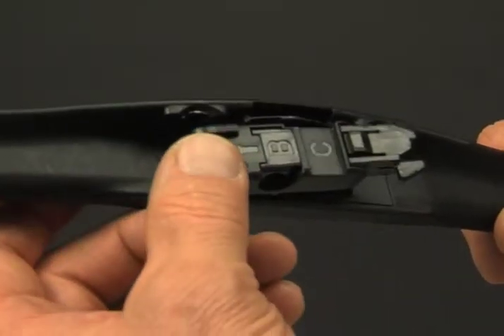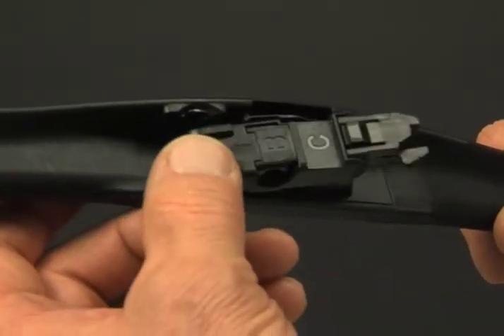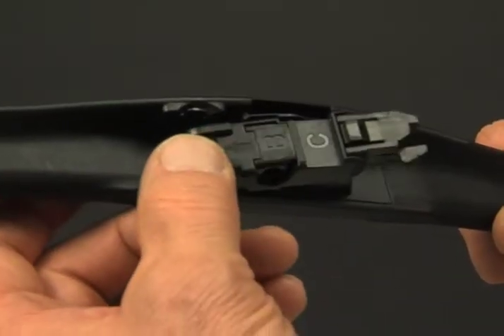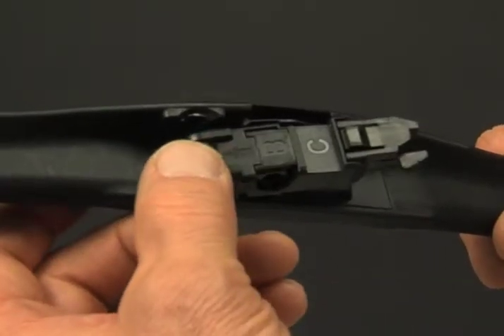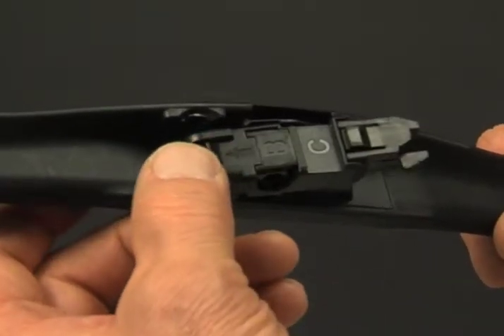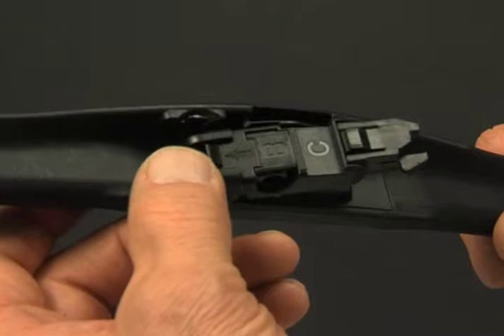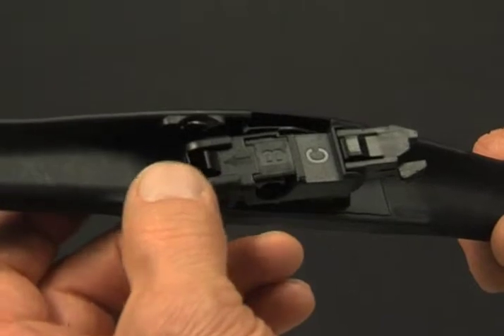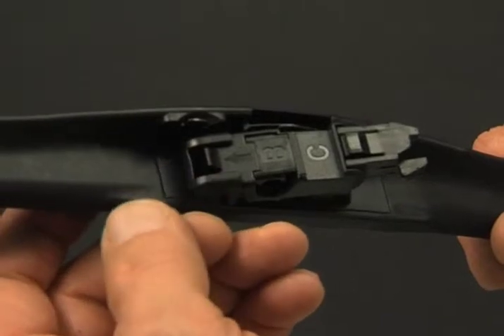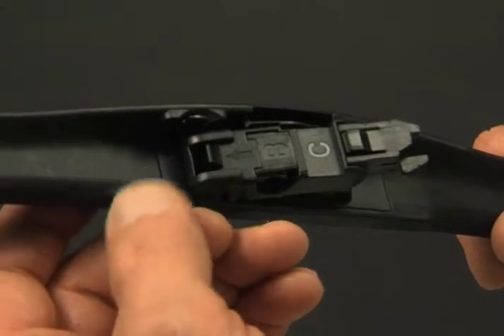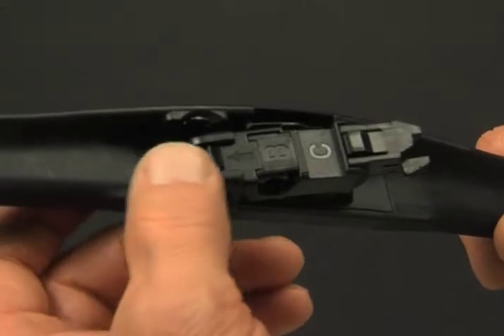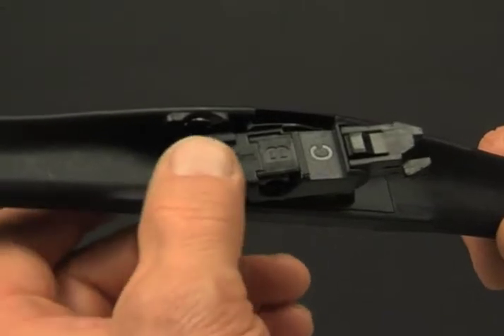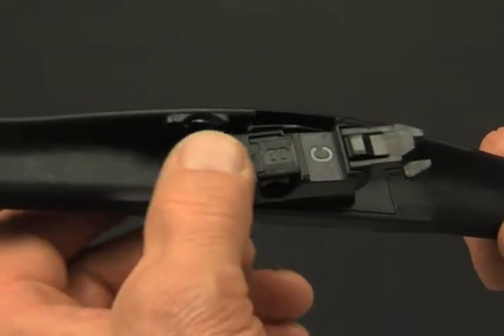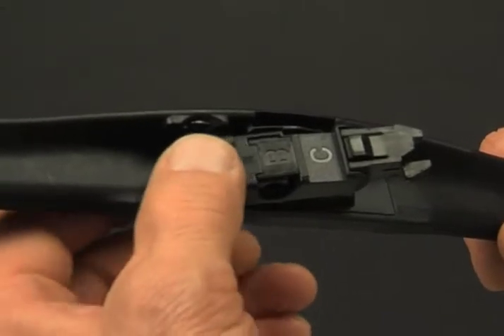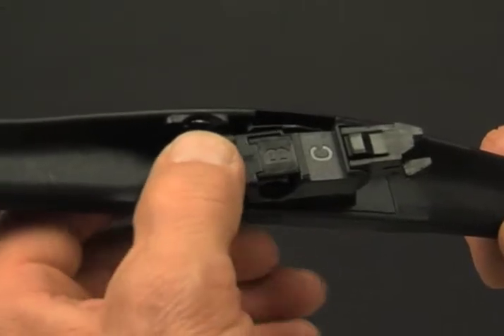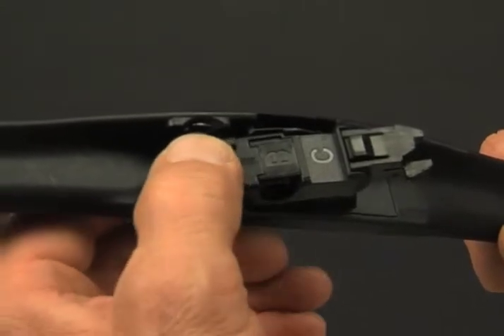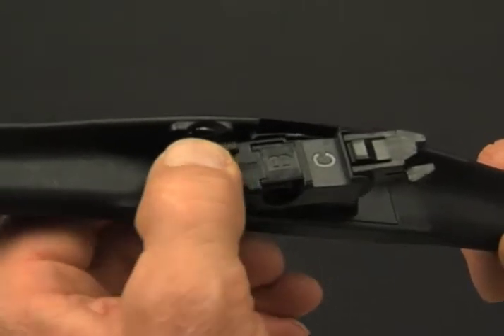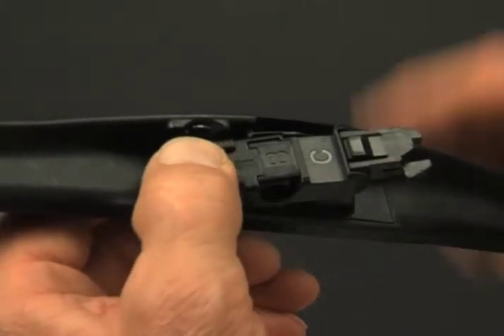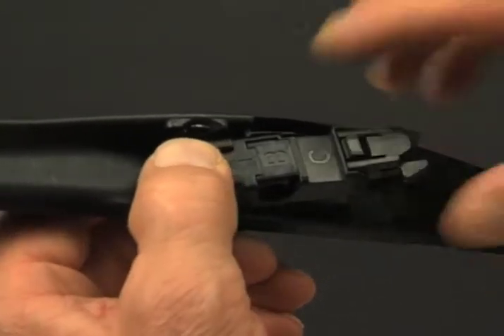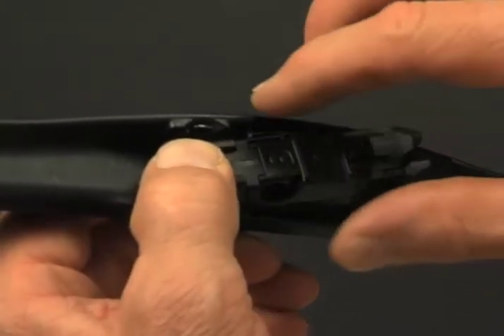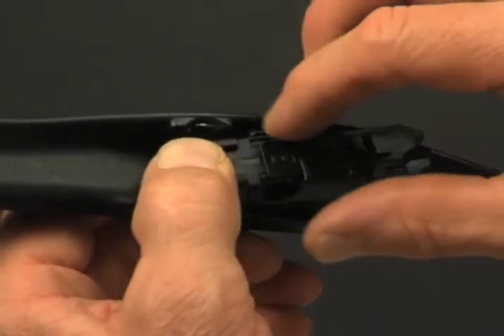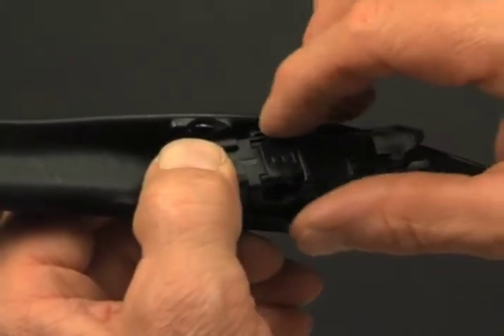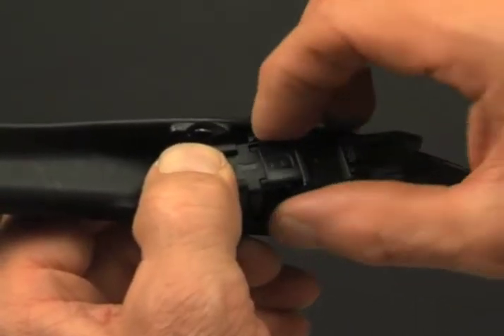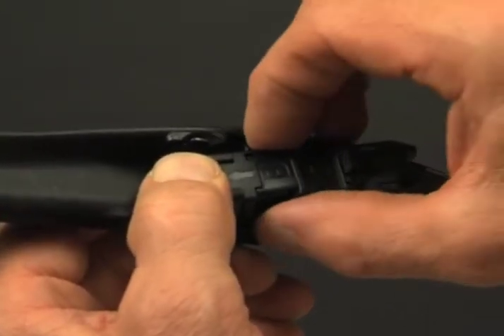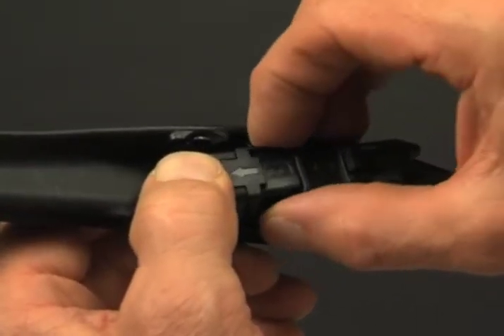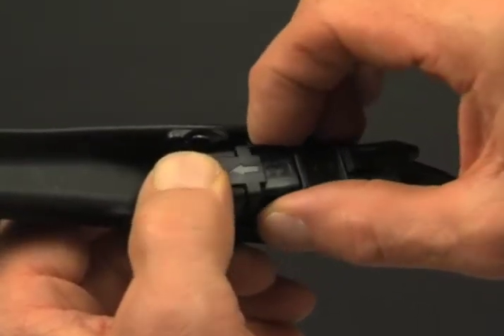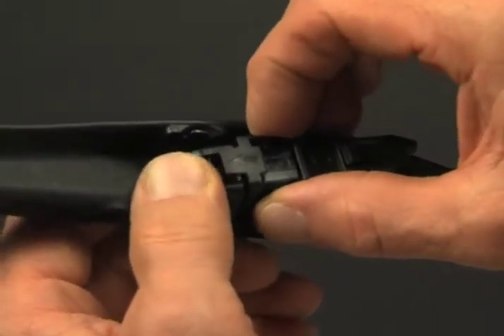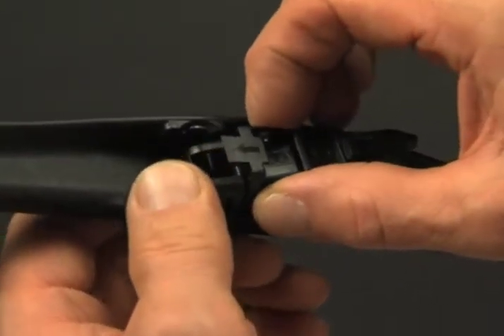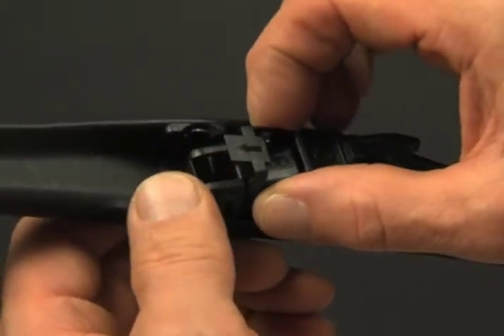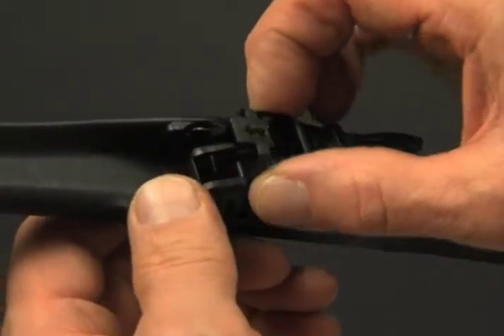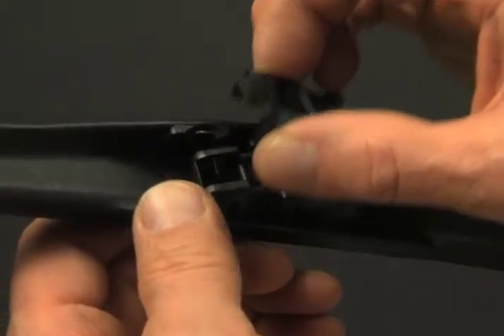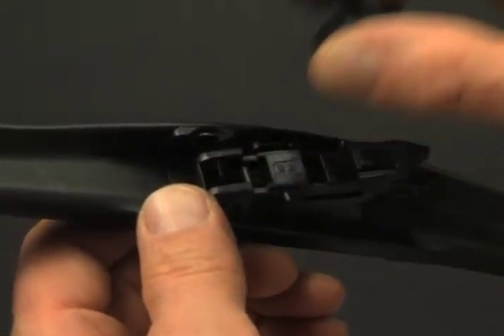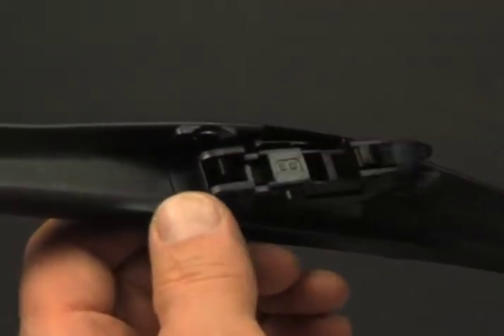Press the tab on the front of adapter B. Lift shim C off of adapter B and discard it.